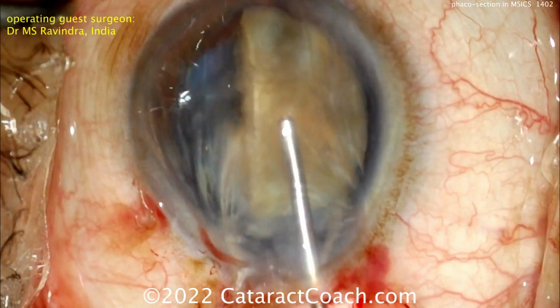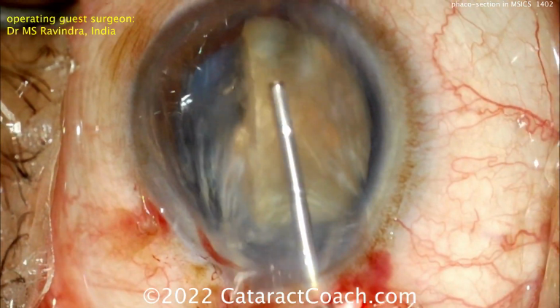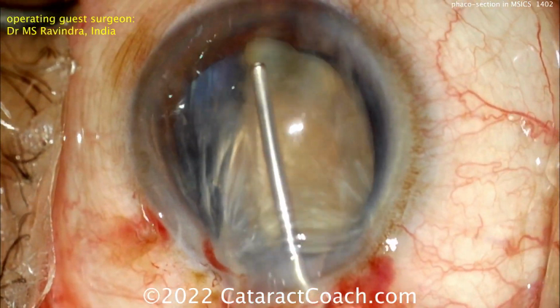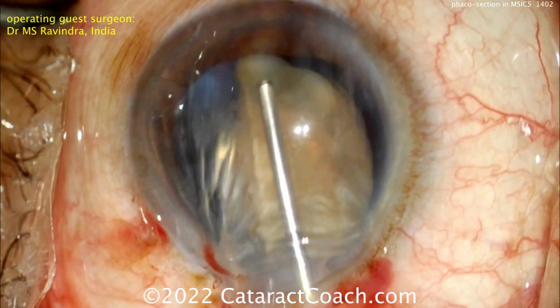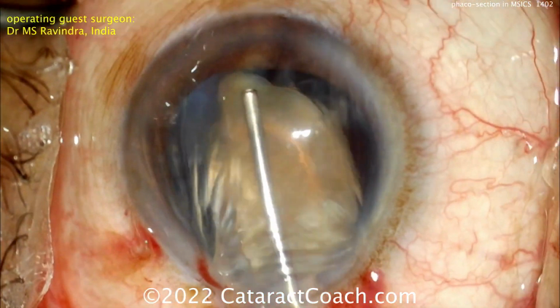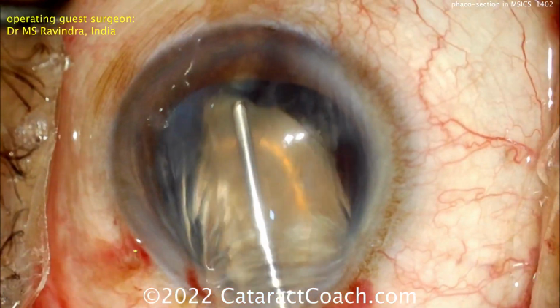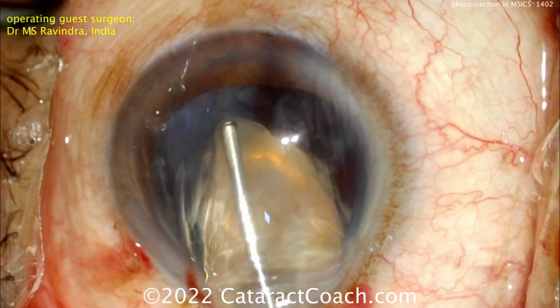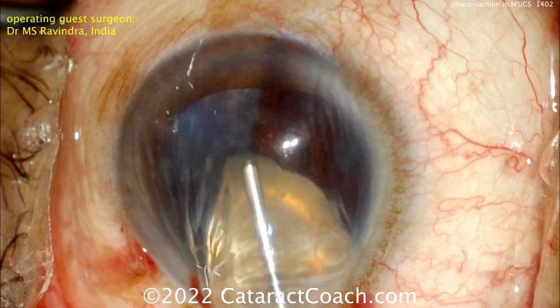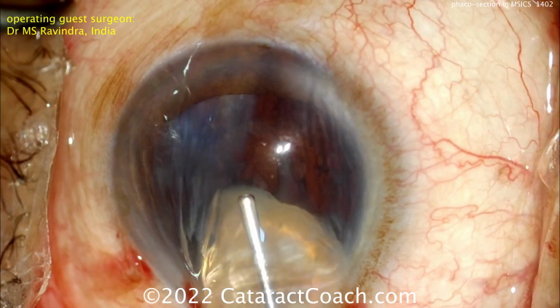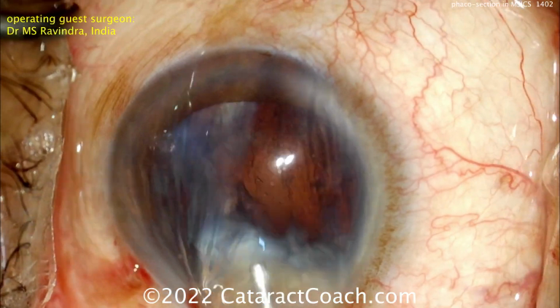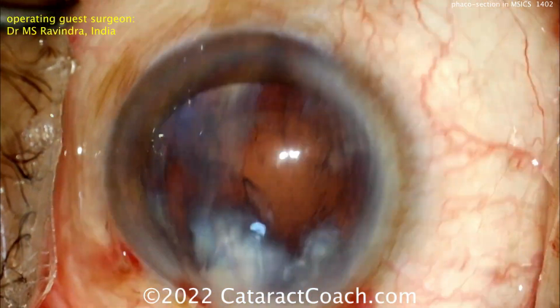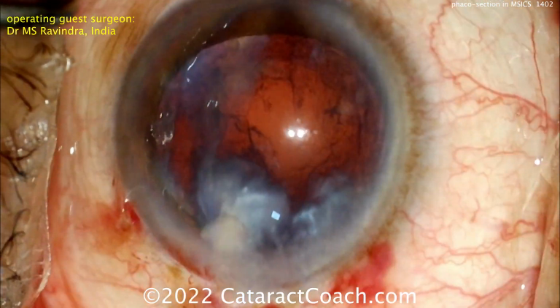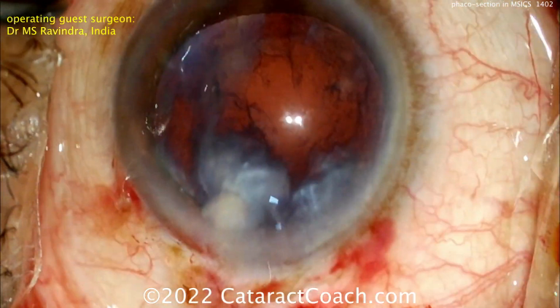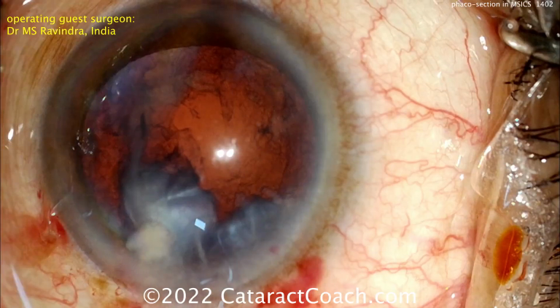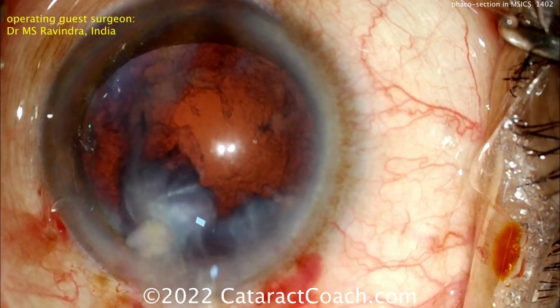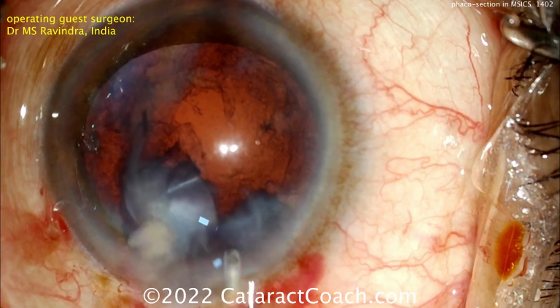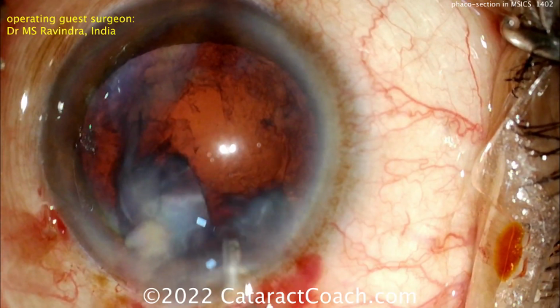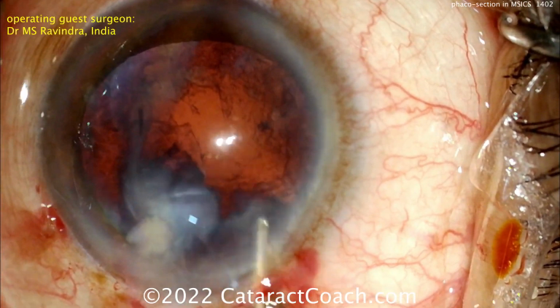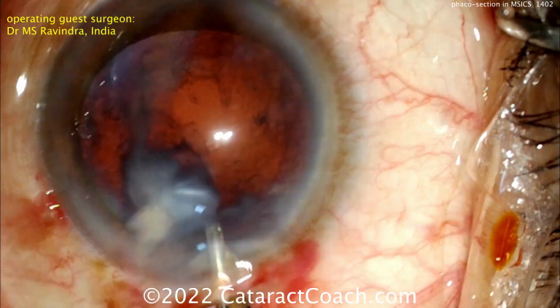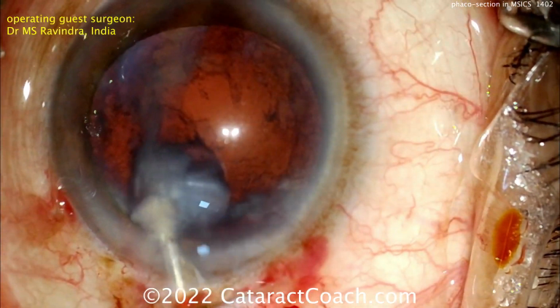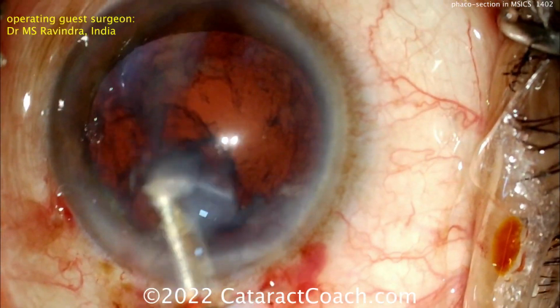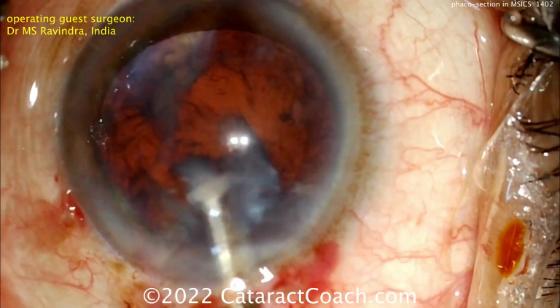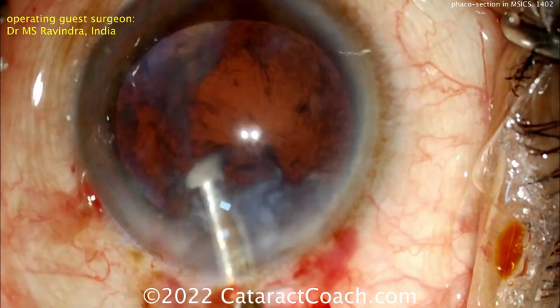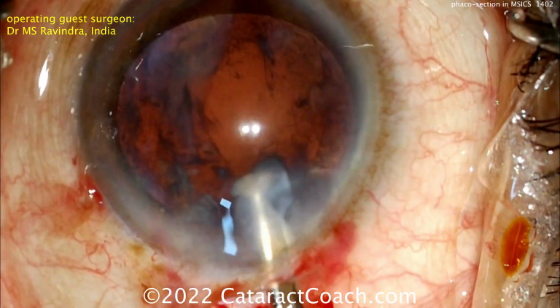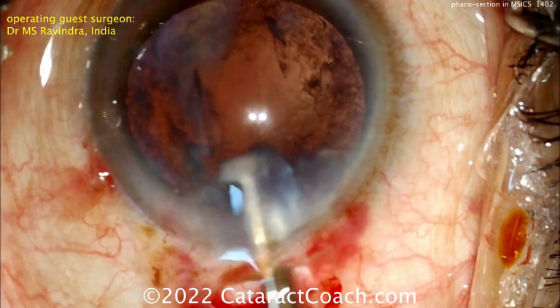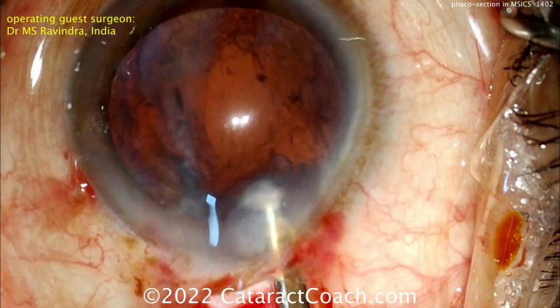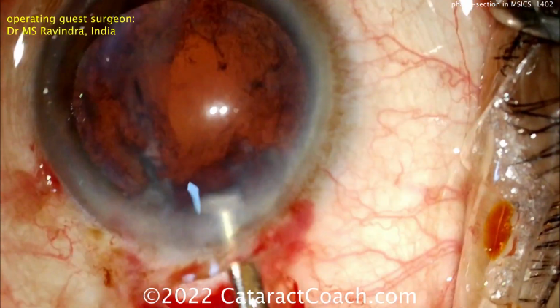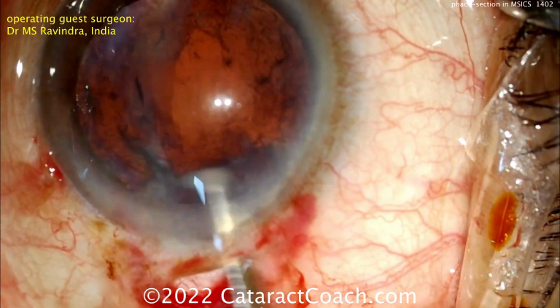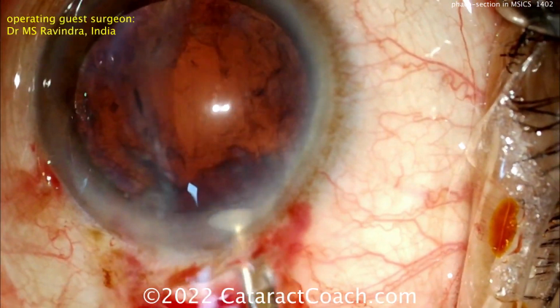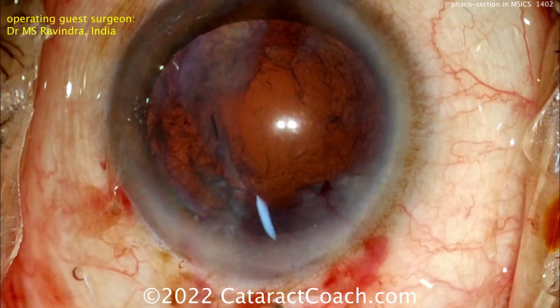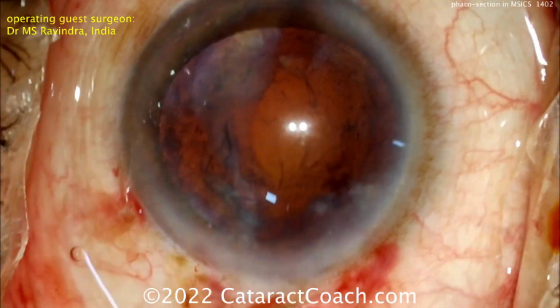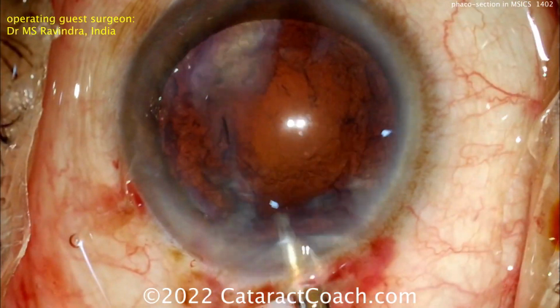We're going to go ahead and pull that second half out of the eye as well. That looks great.